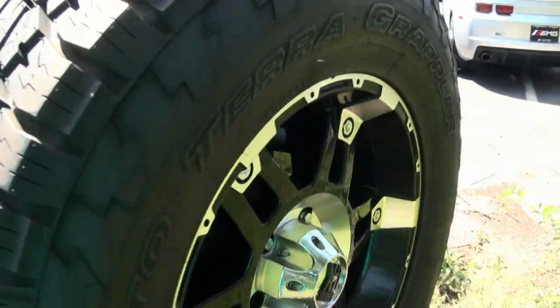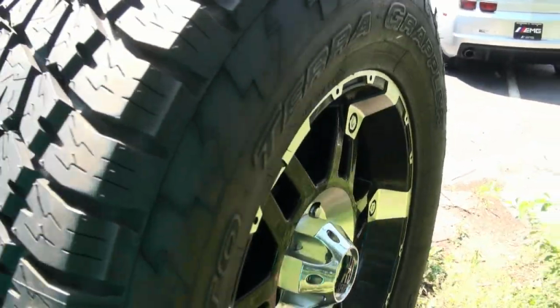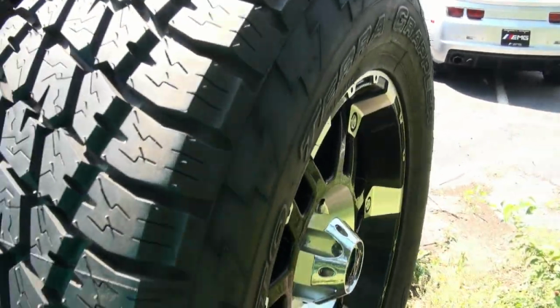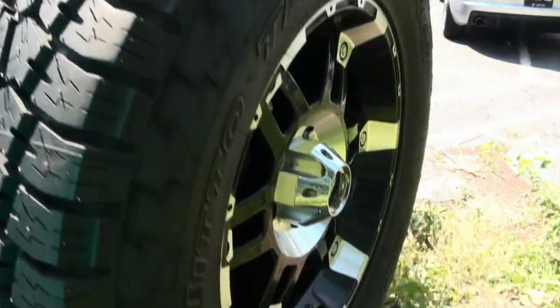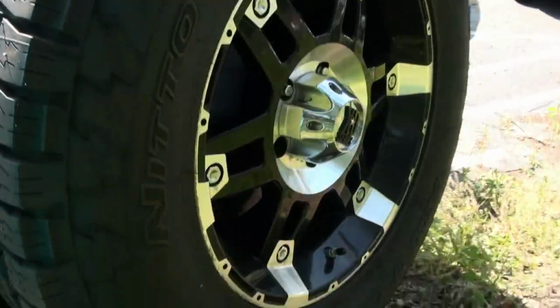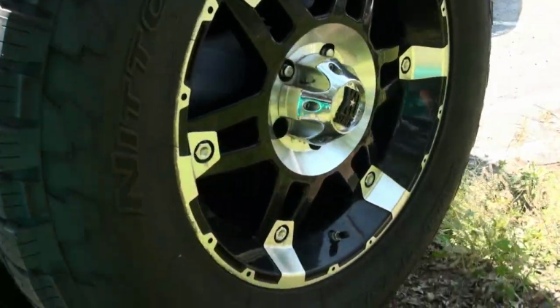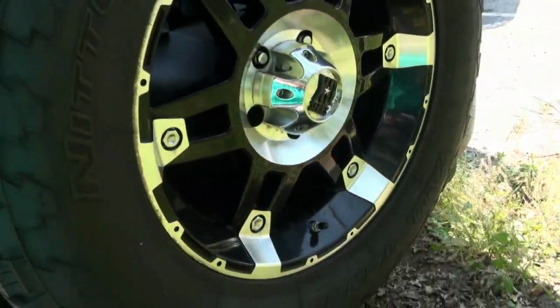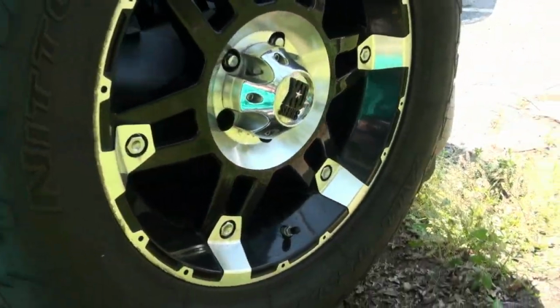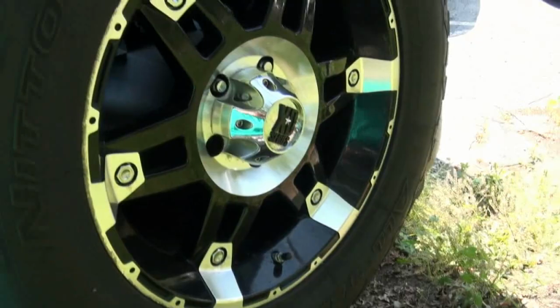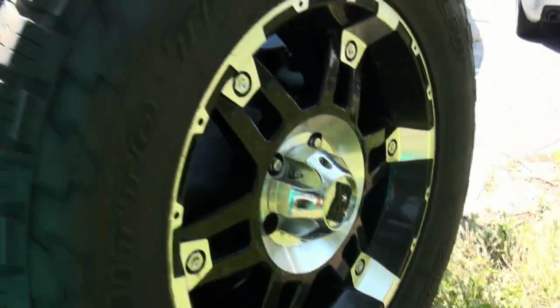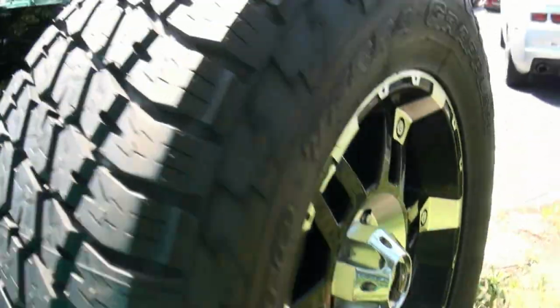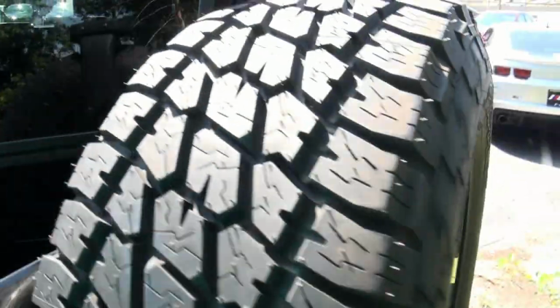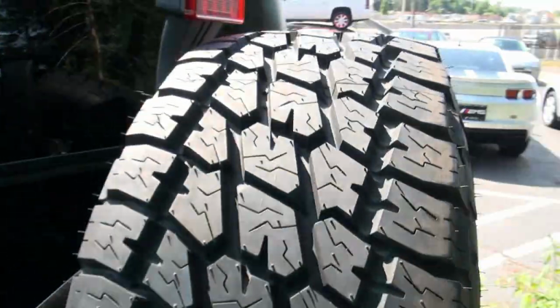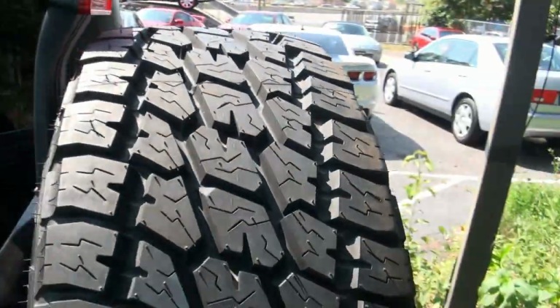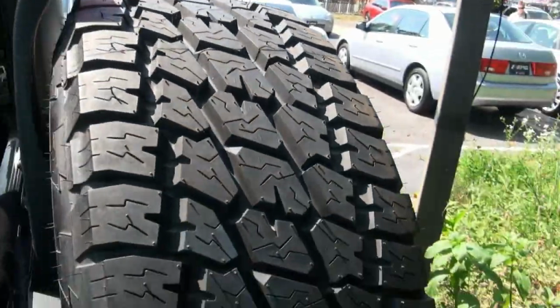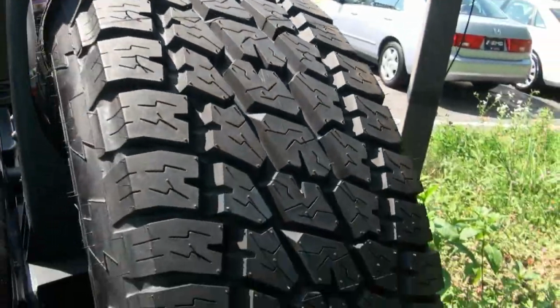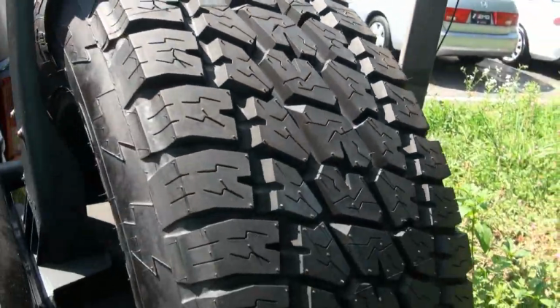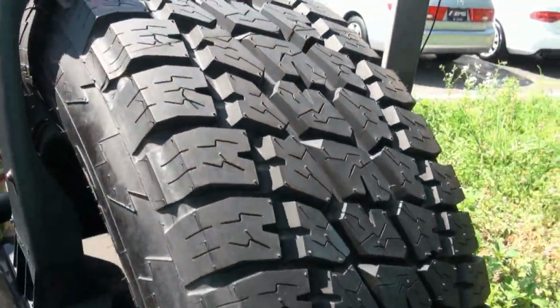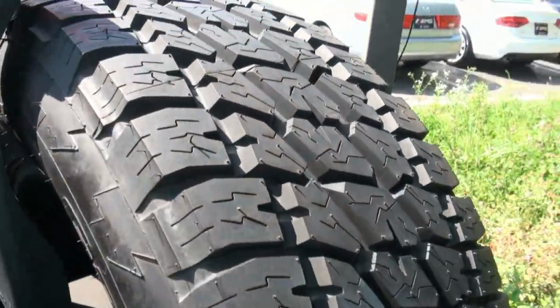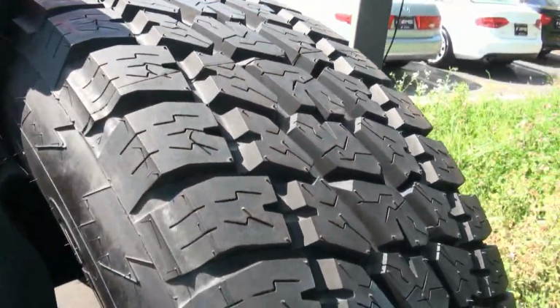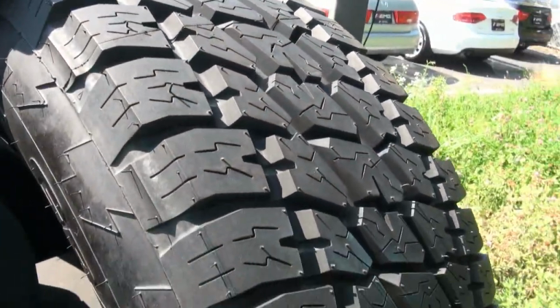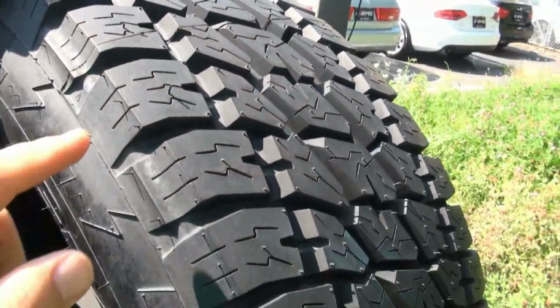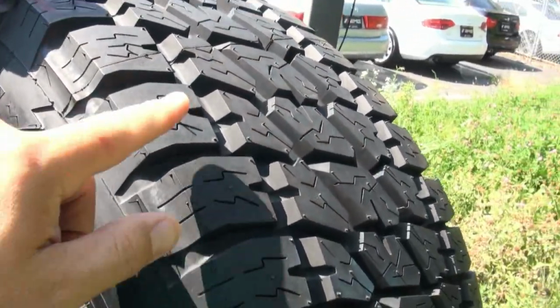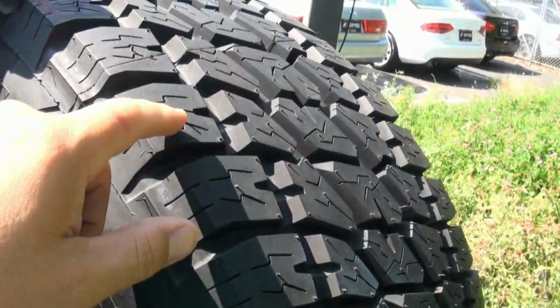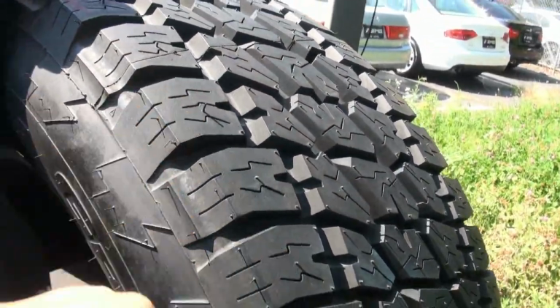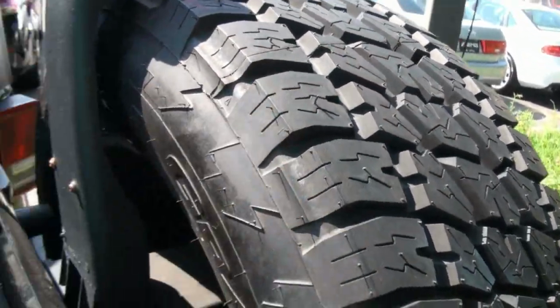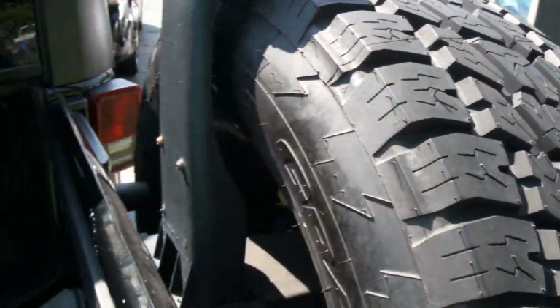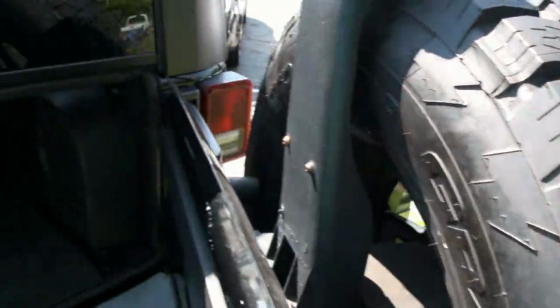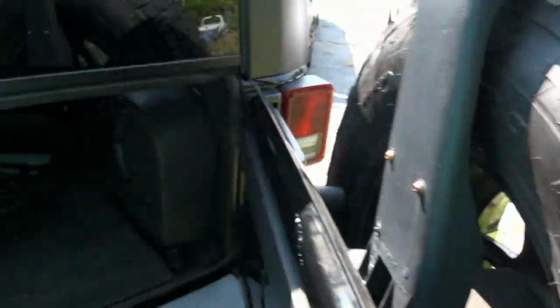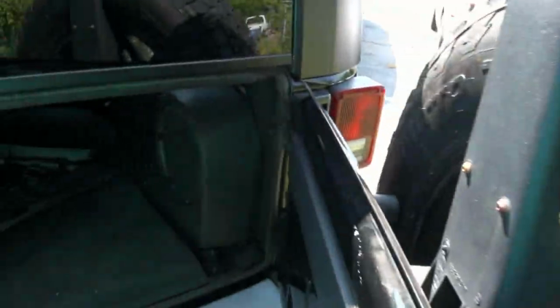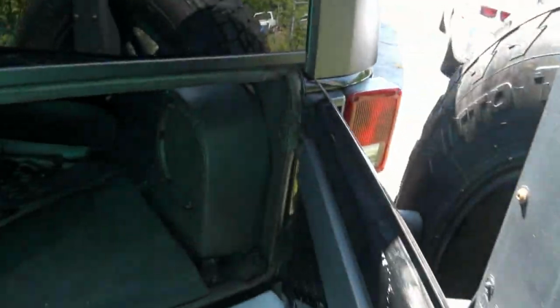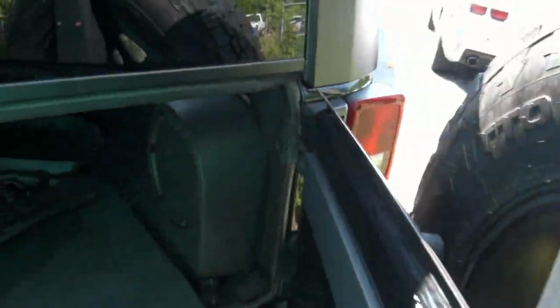Matching tire on the rear, and you can see it still has the little nipples on it — basically brand new tires.